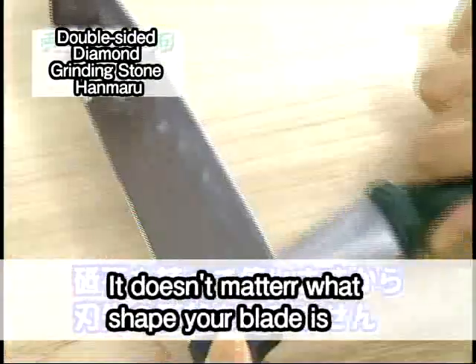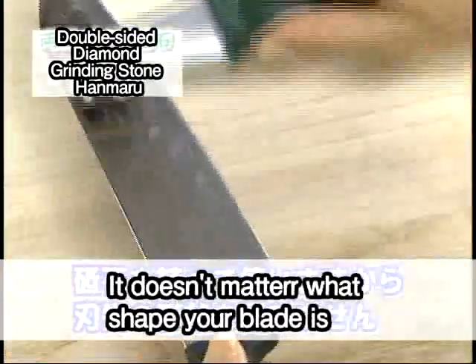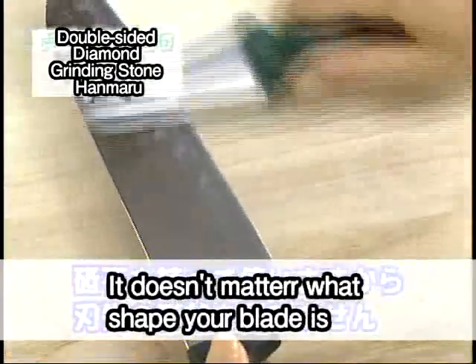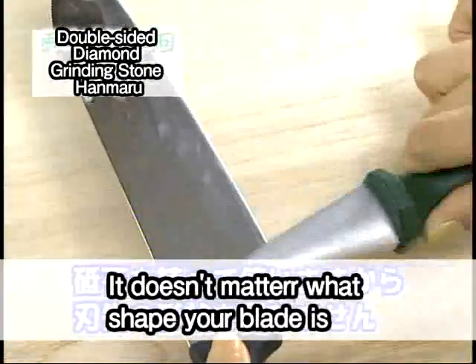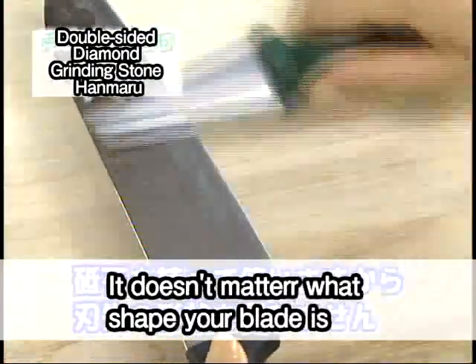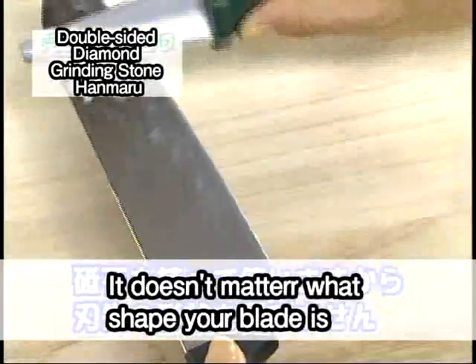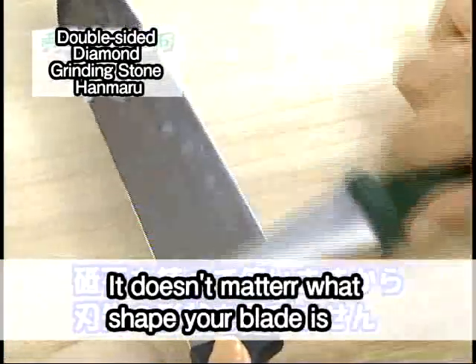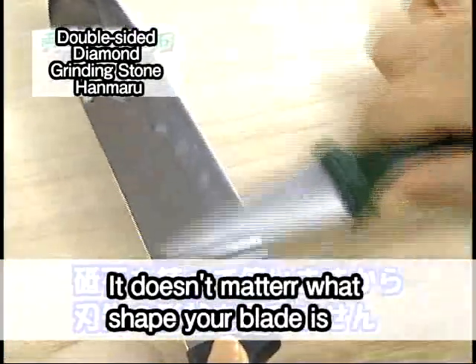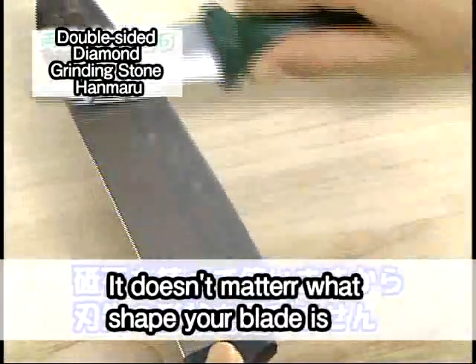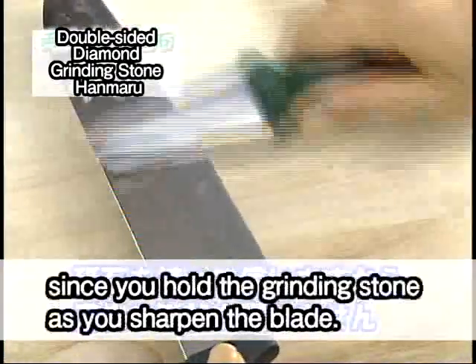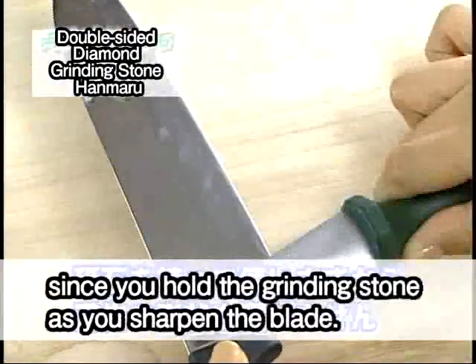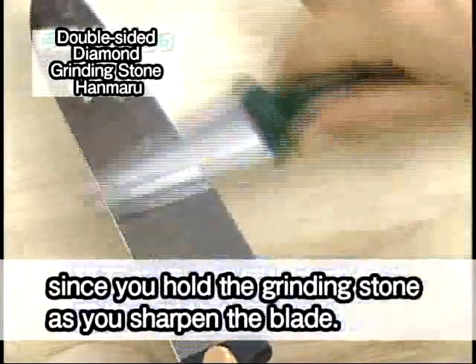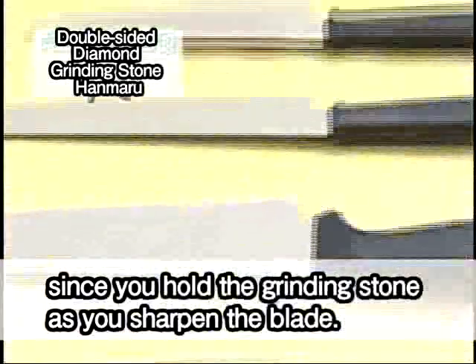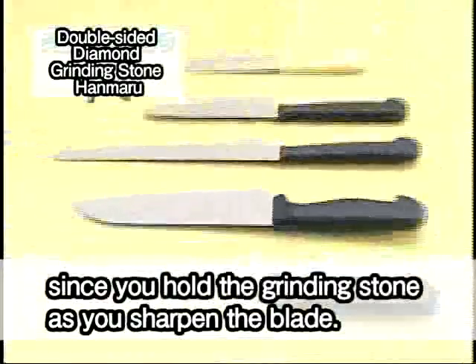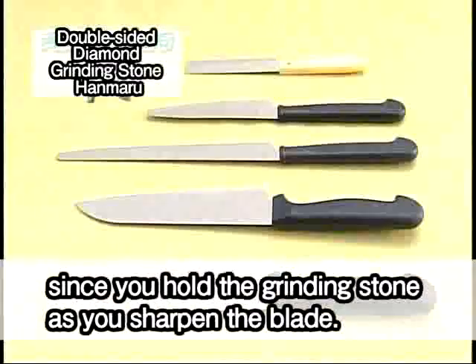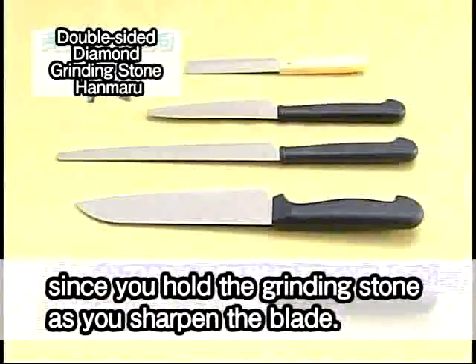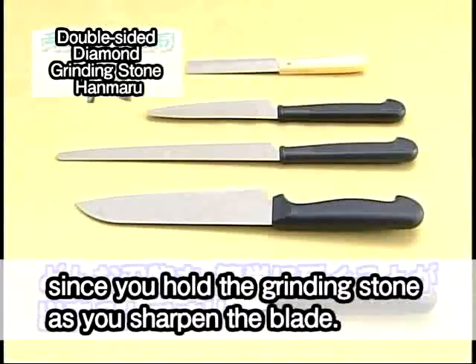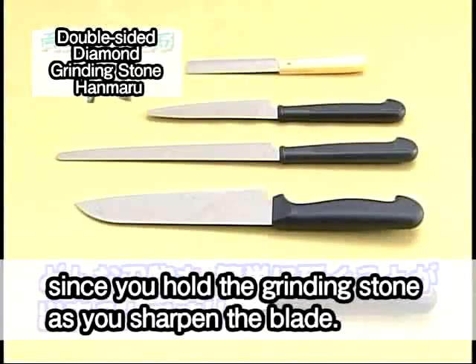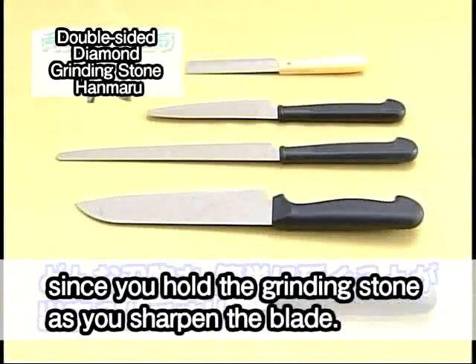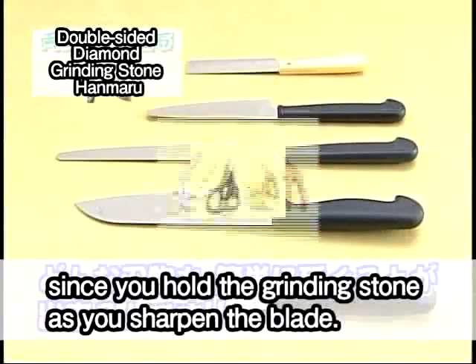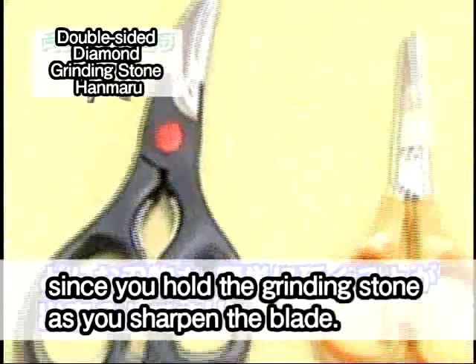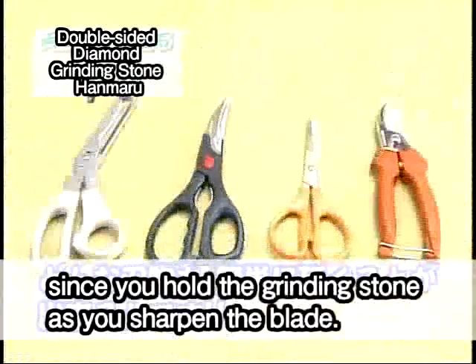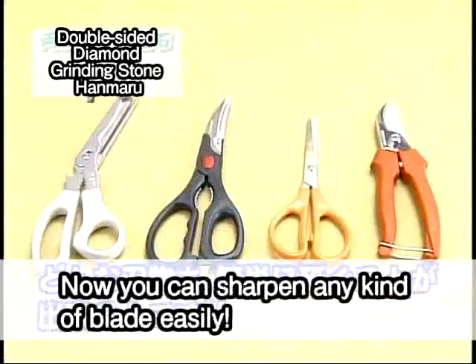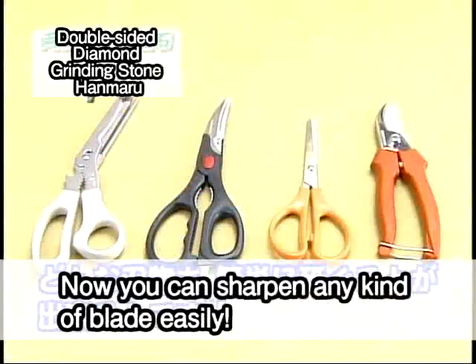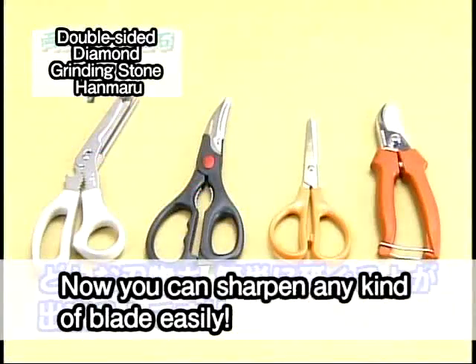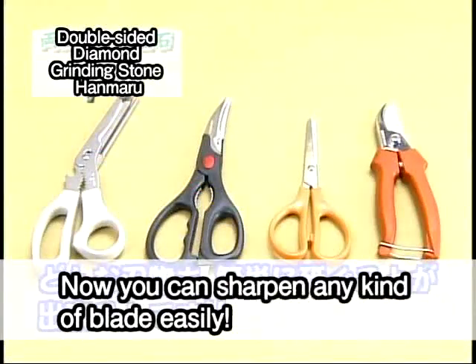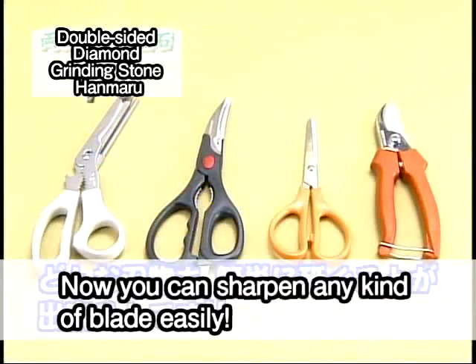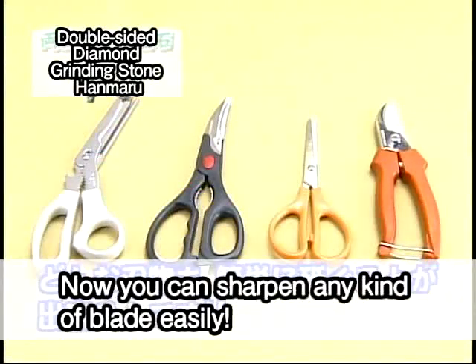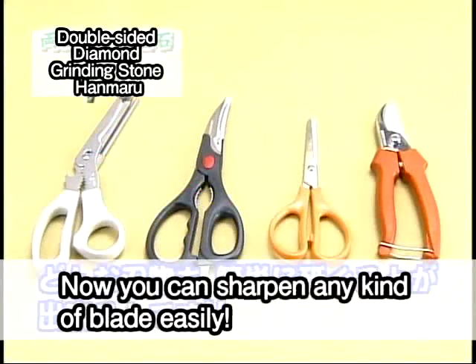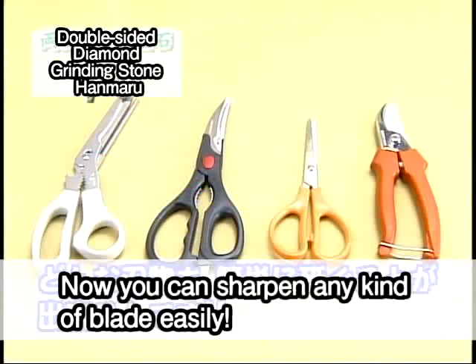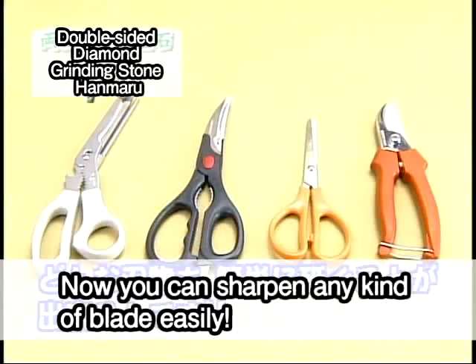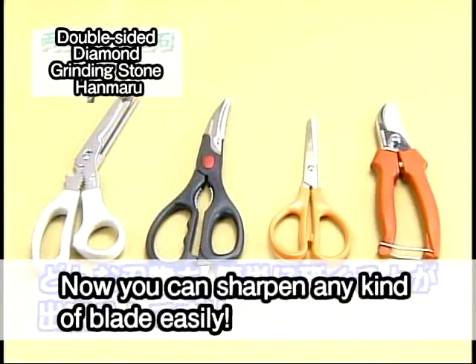It doesn't matter what shape your blade is, since you hold the grinding stone as you sharpen the blade. Now you can sharpen any kind of blade easily.